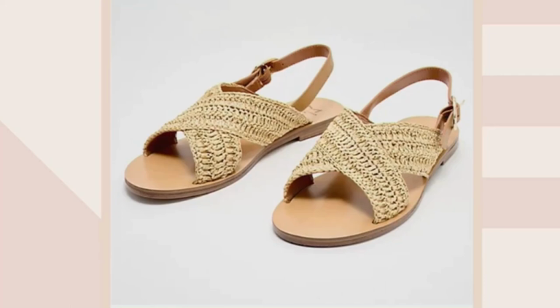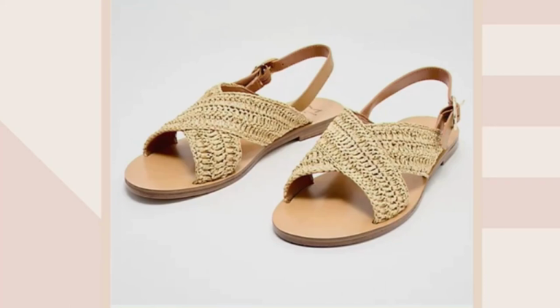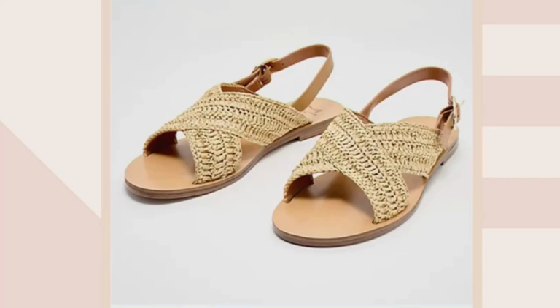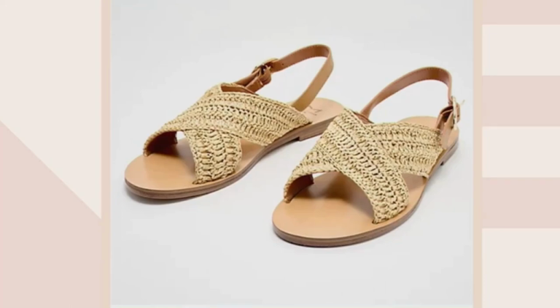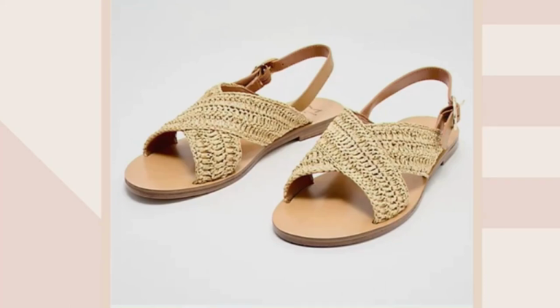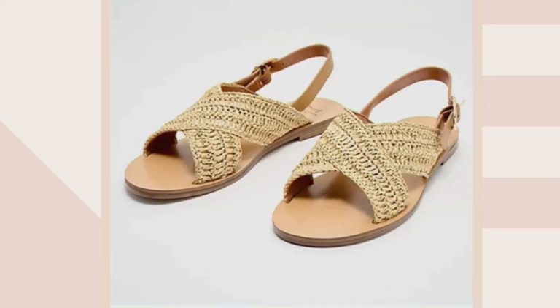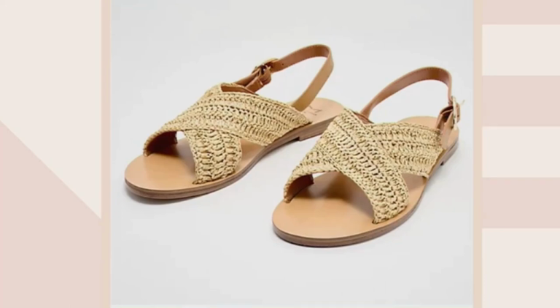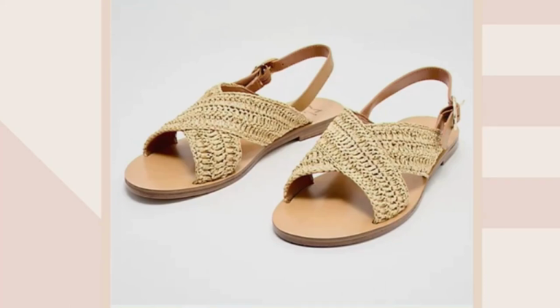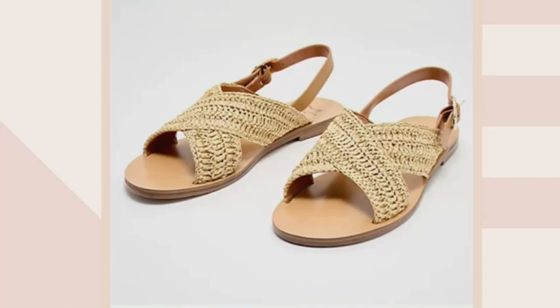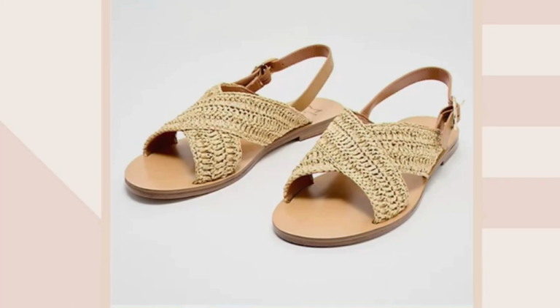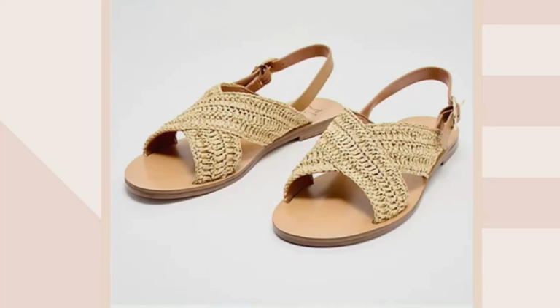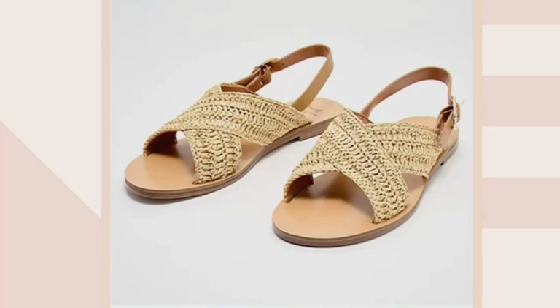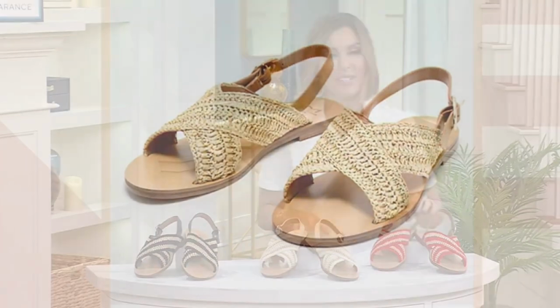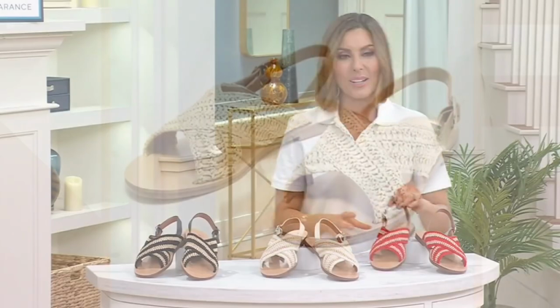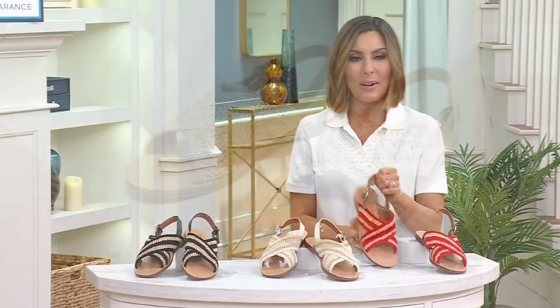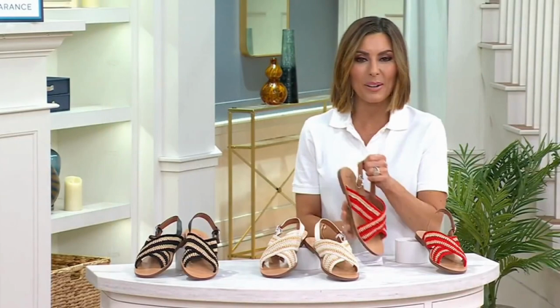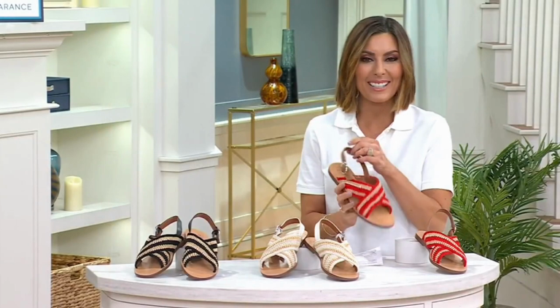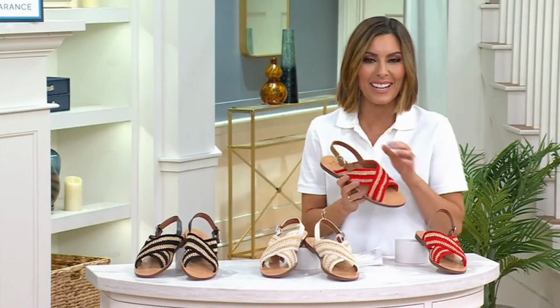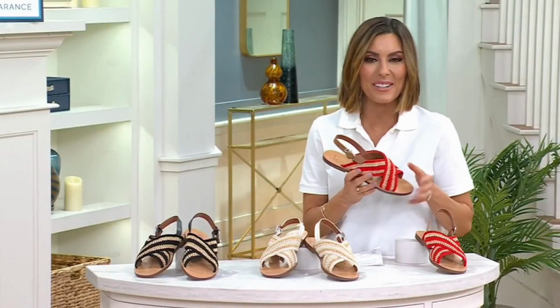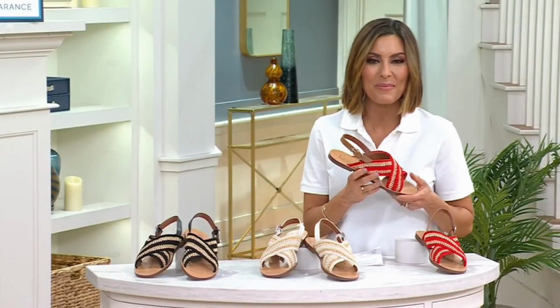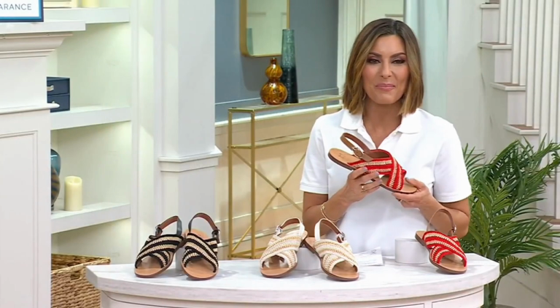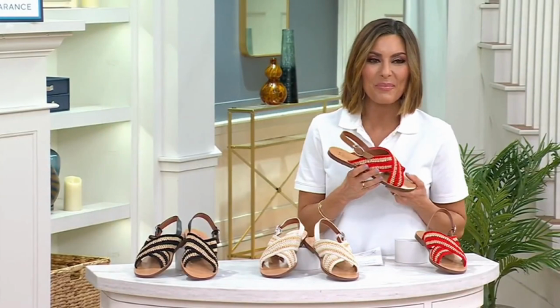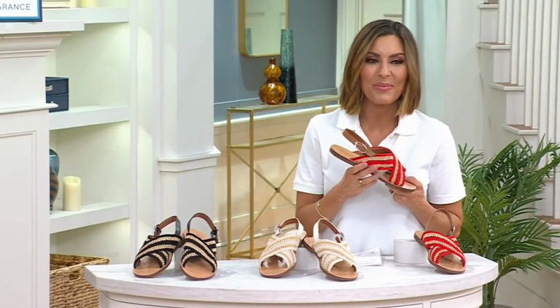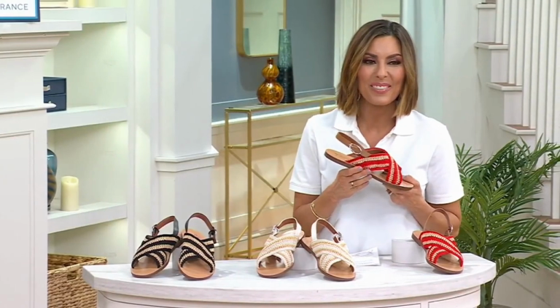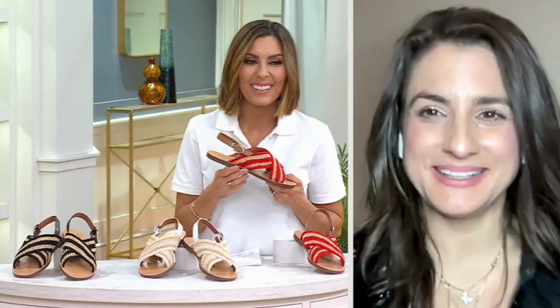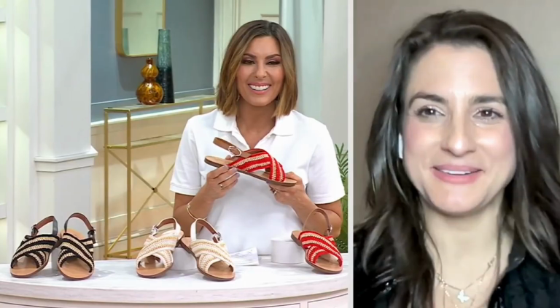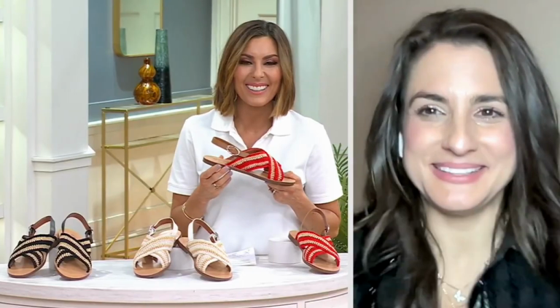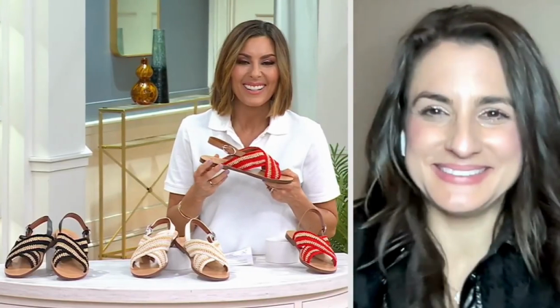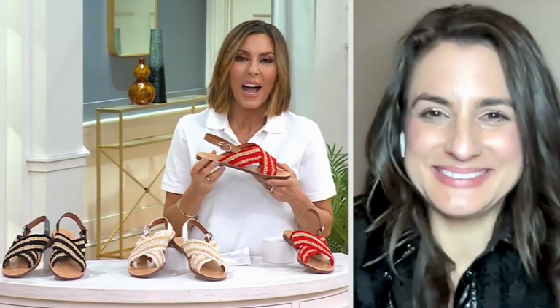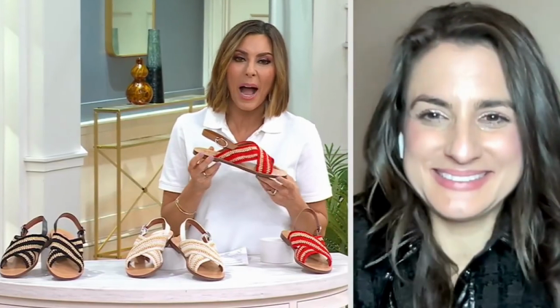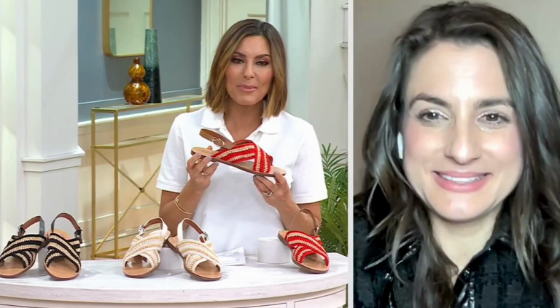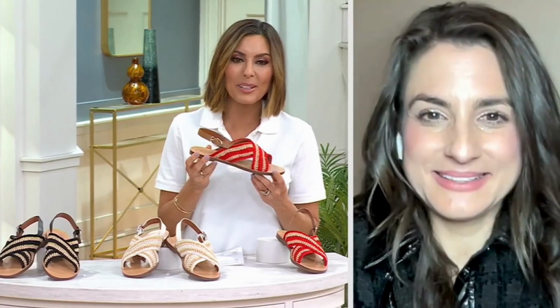Dawn Delrusso is going to join me for this one. Hey Dawn, how are you tonight? I'm Amy, good. How are you? I'm good.